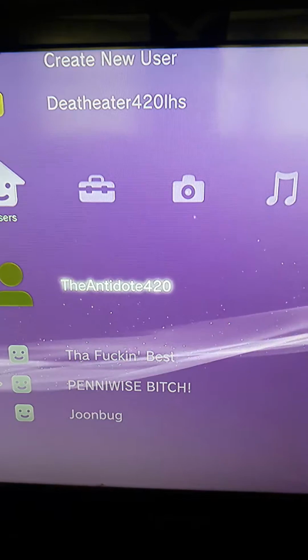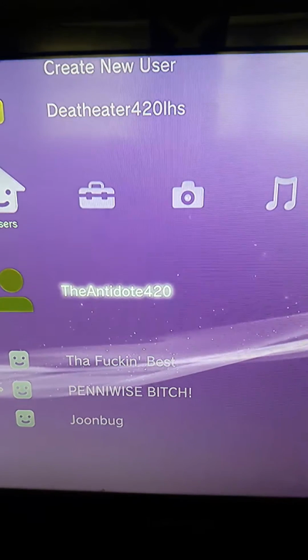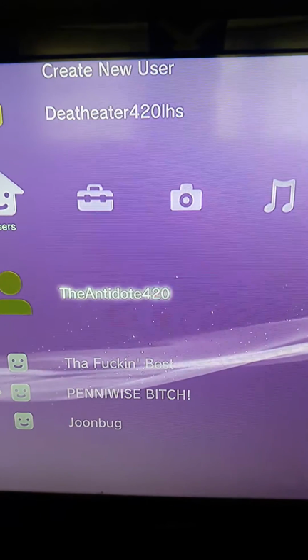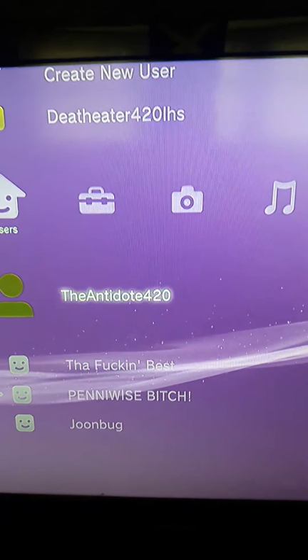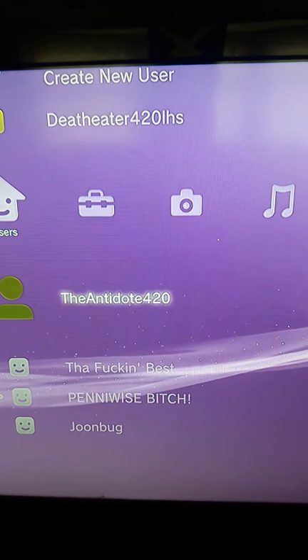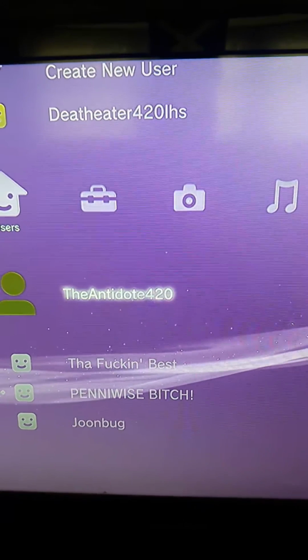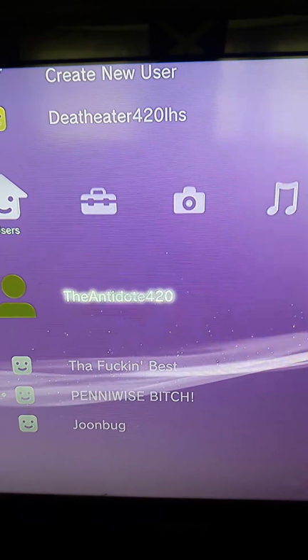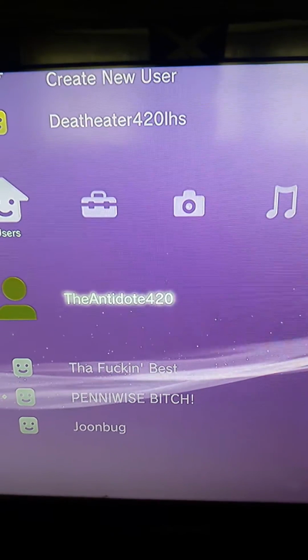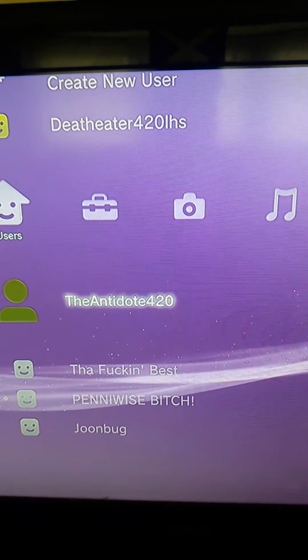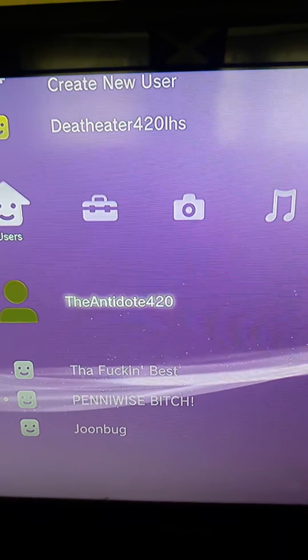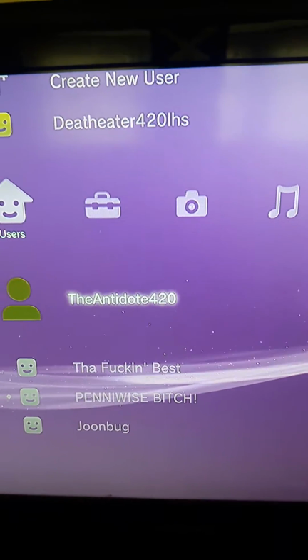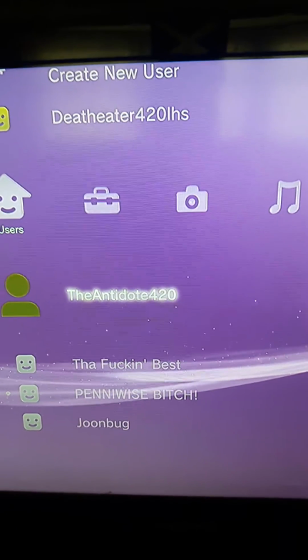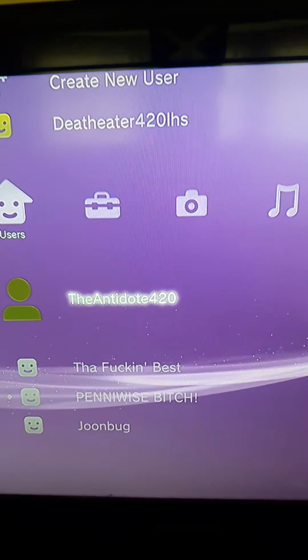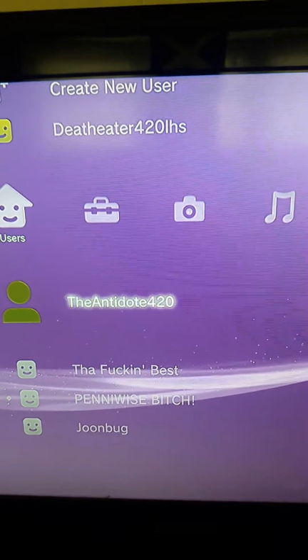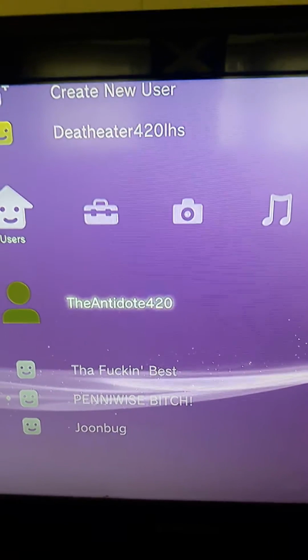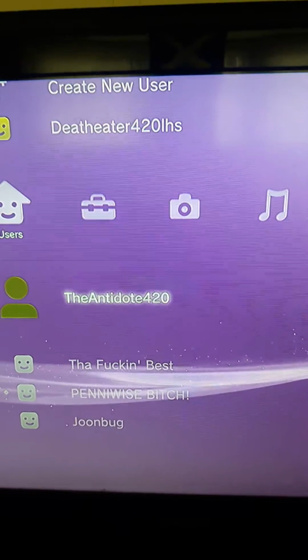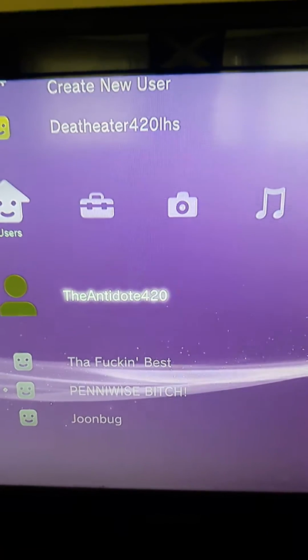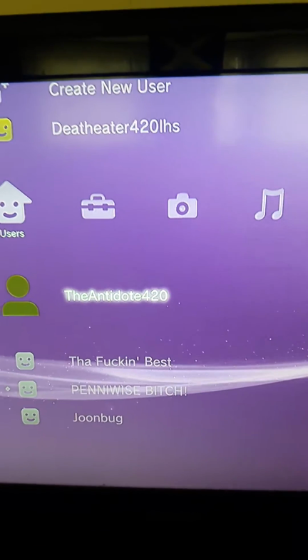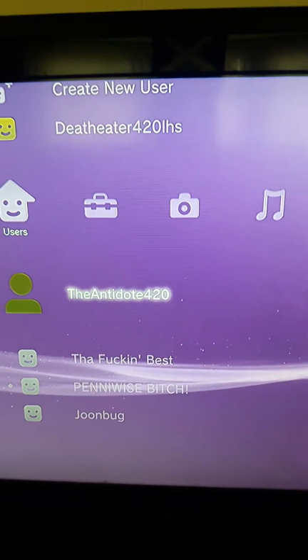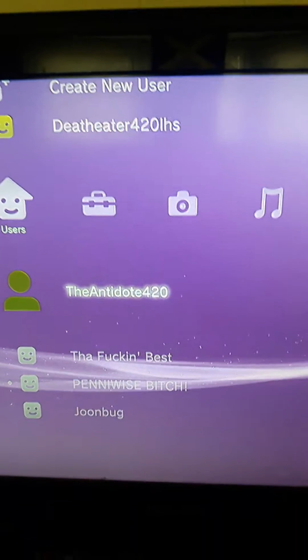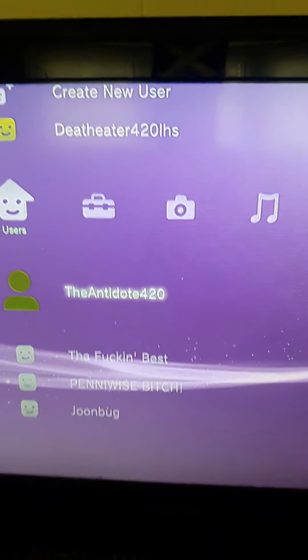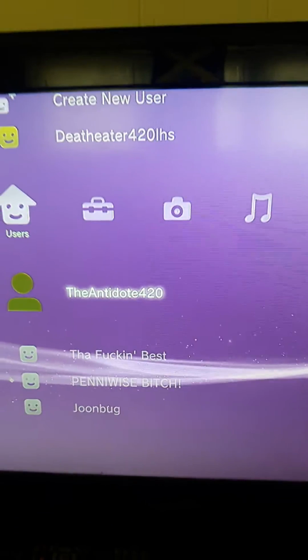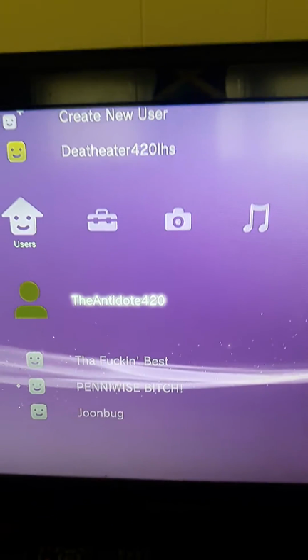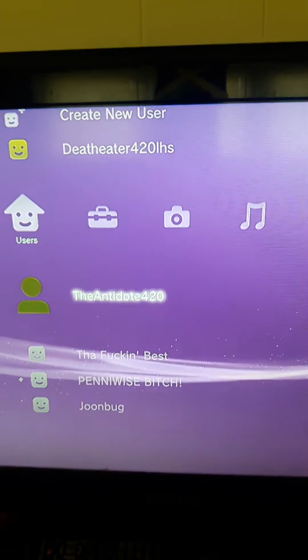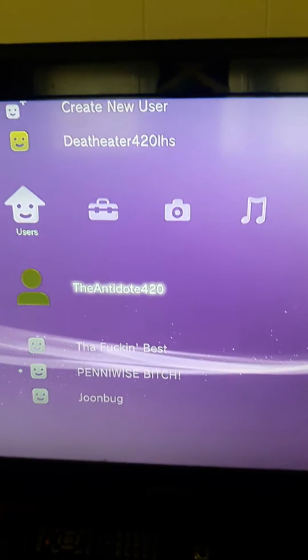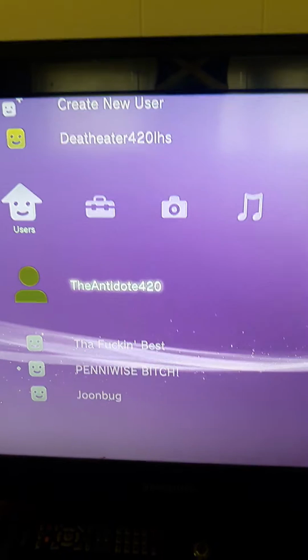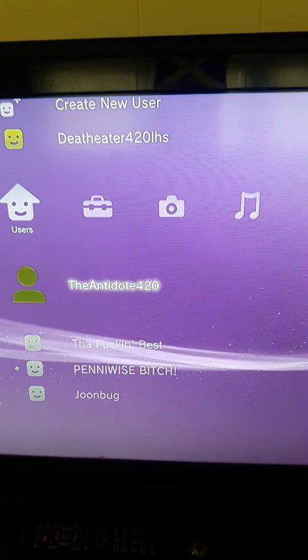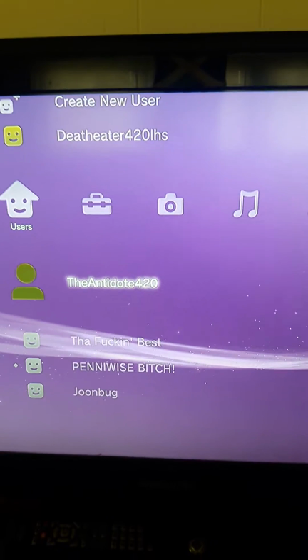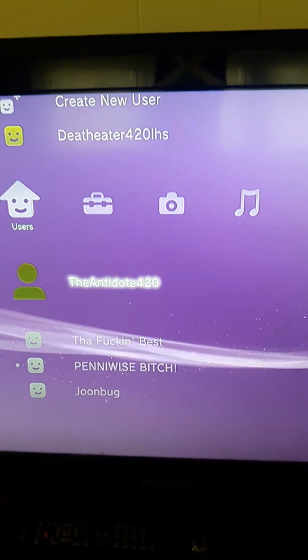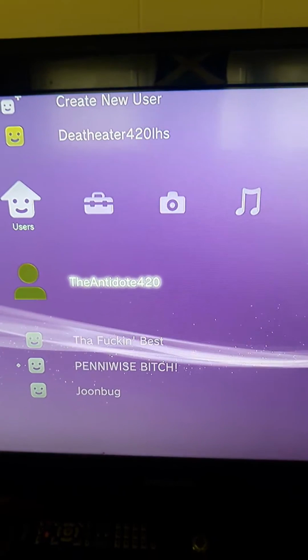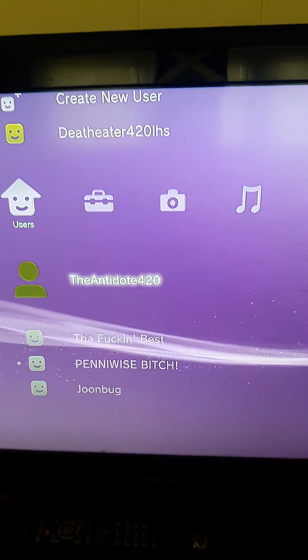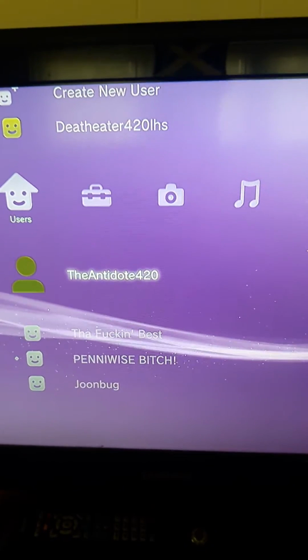Hey guys, so if you're receiving that error, here's an example on video that shows what happens when you receive it.